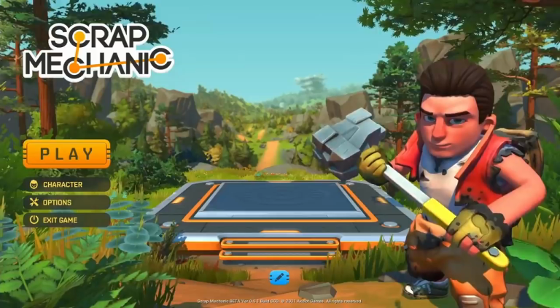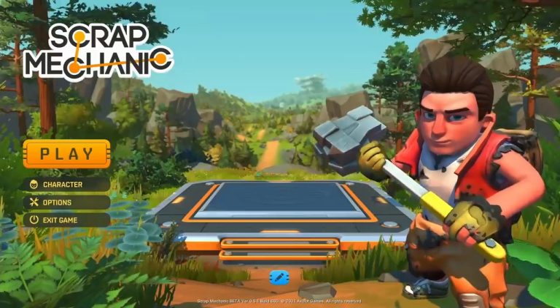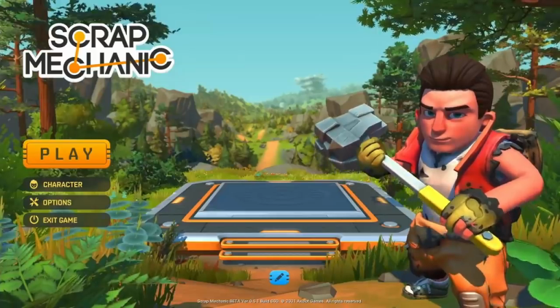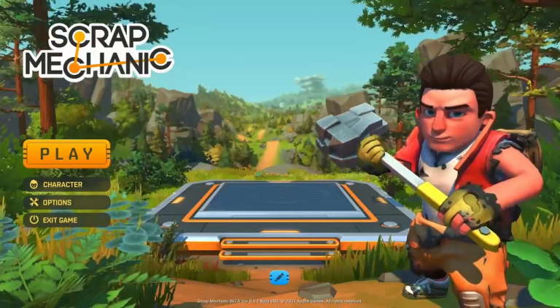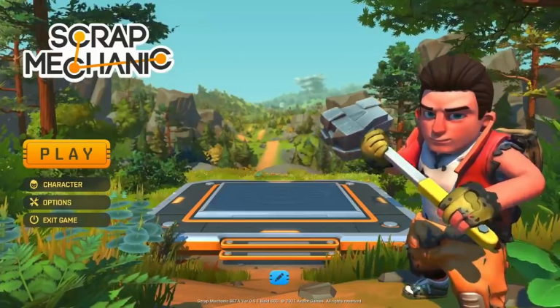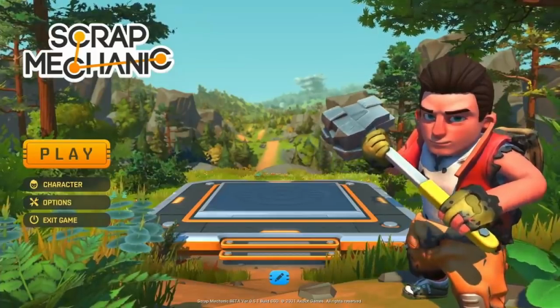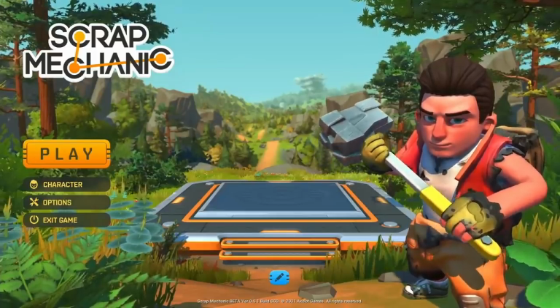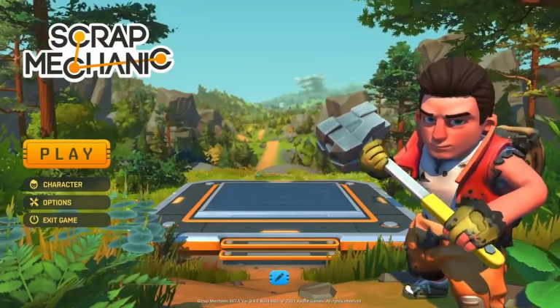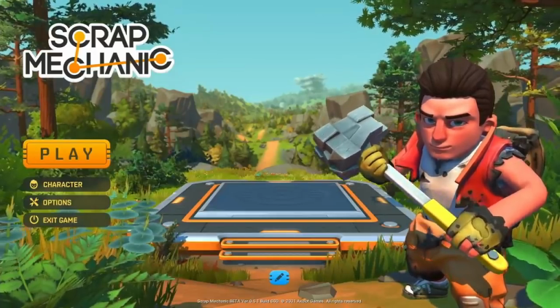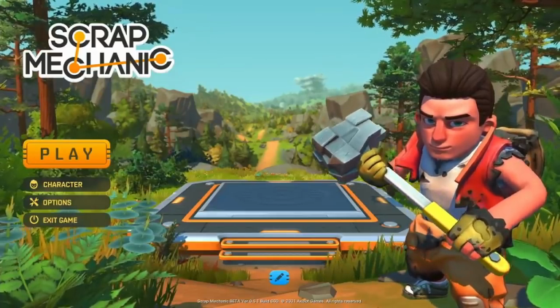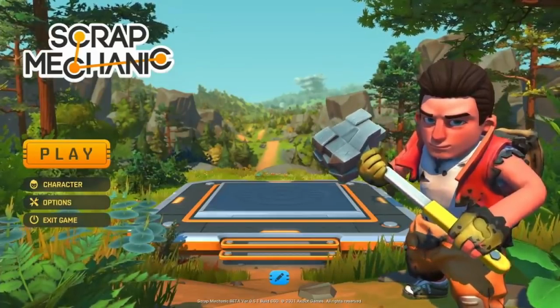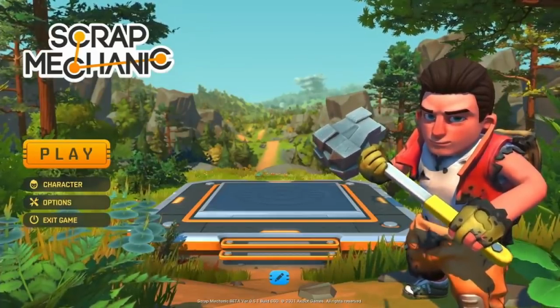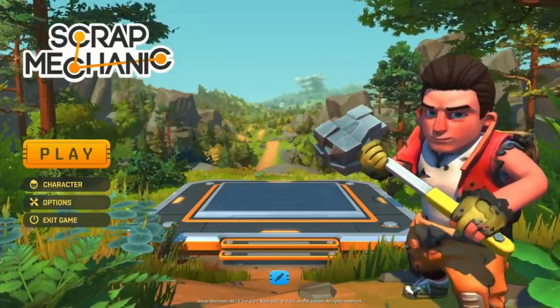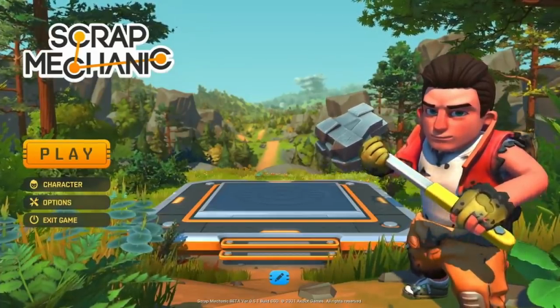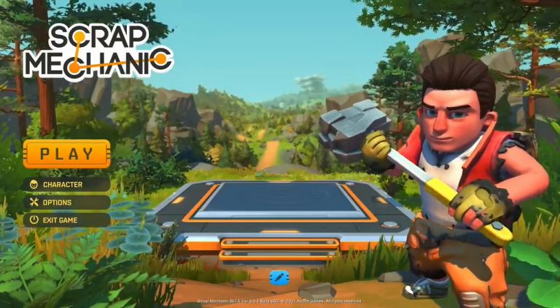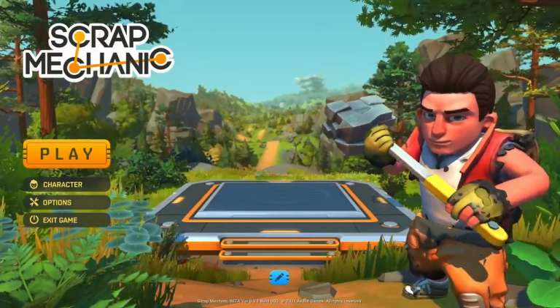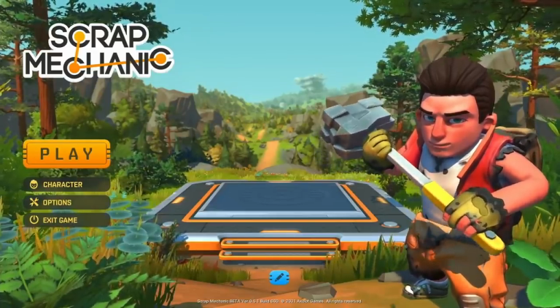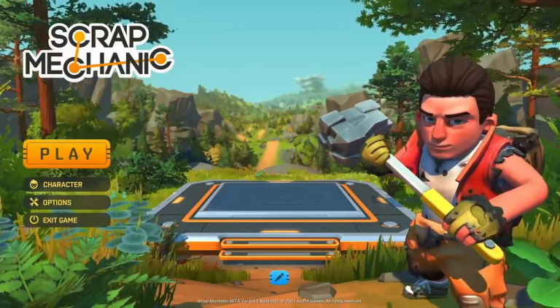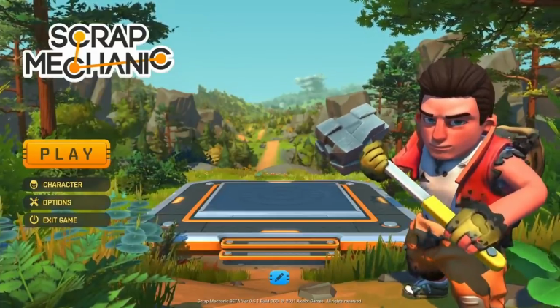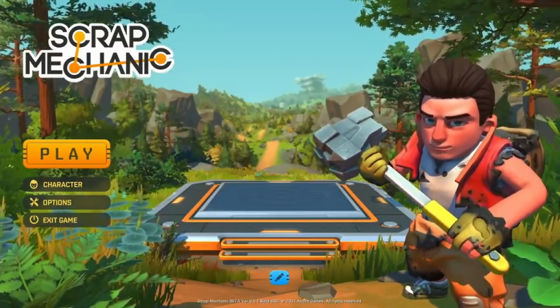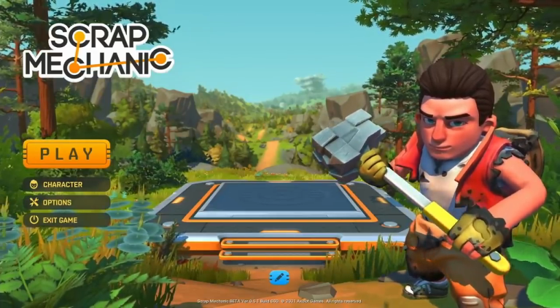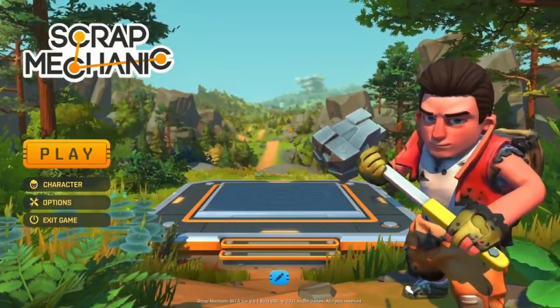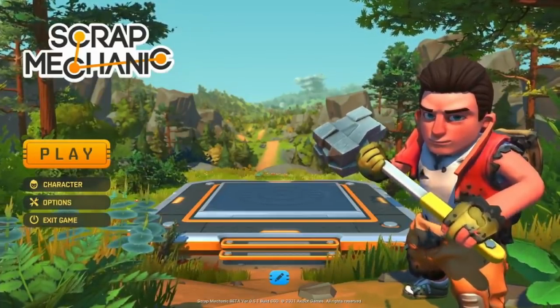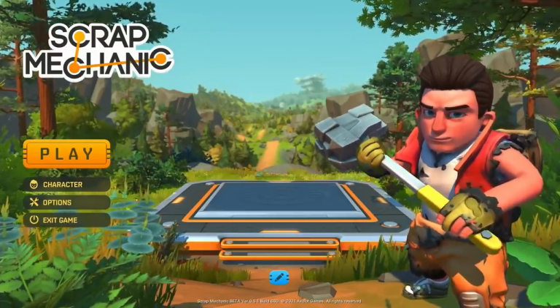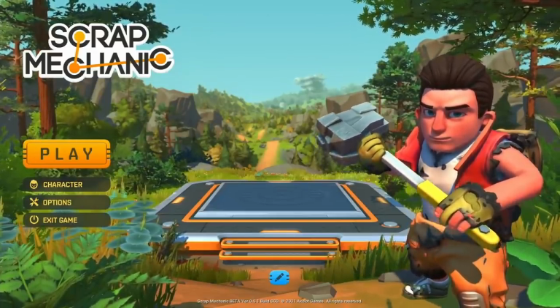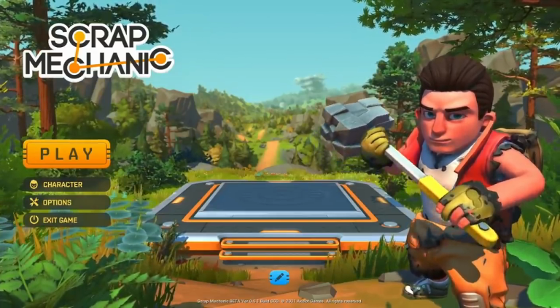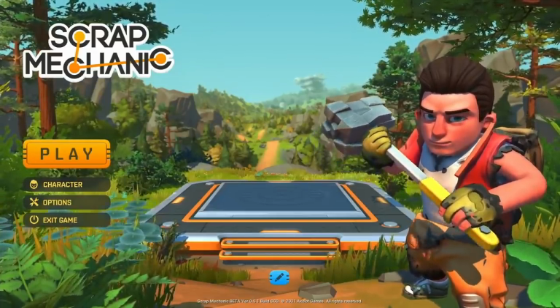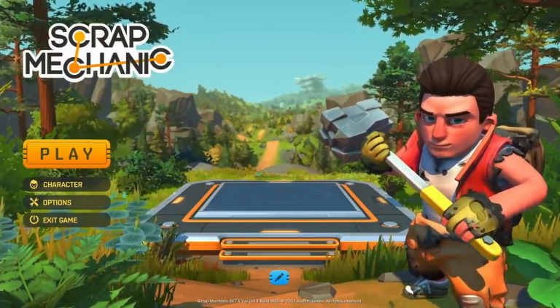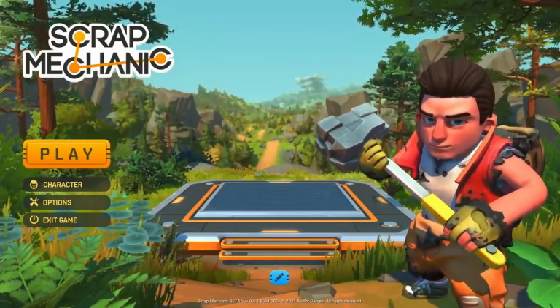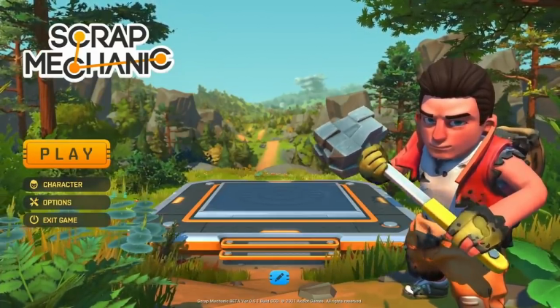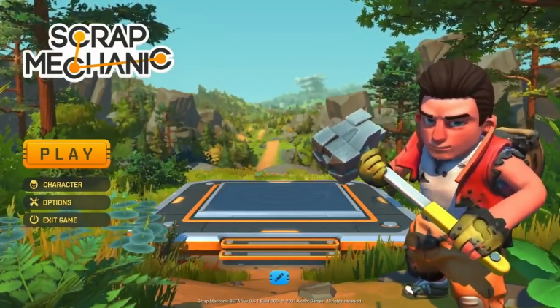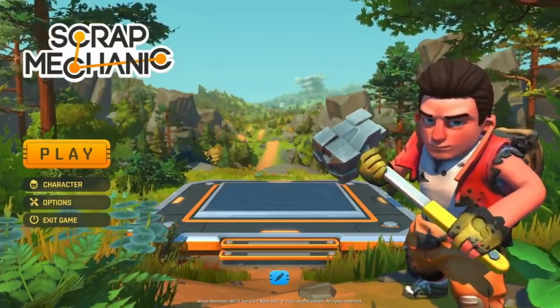Hey guys, today I'm back in Scrap Mechanic, and I want to try making a 3D printer. I don't really have much more to say, so let's get right into it.